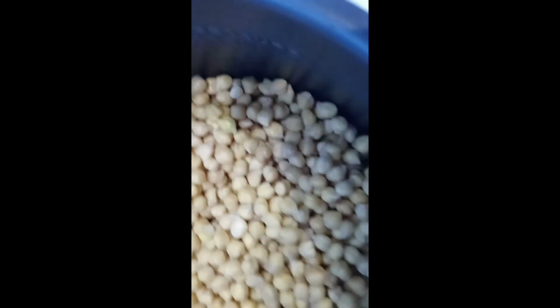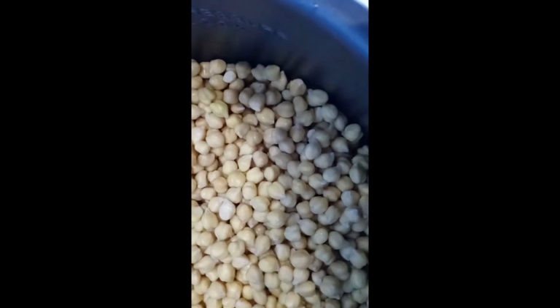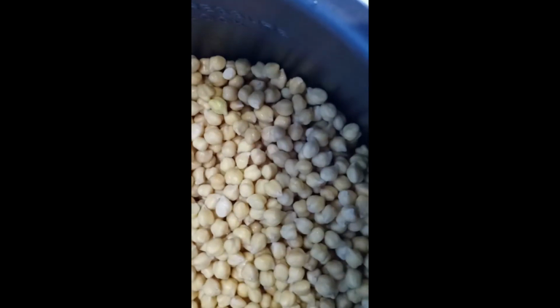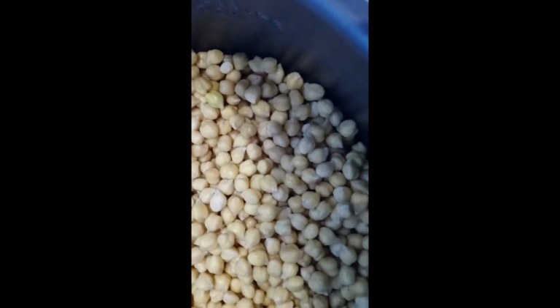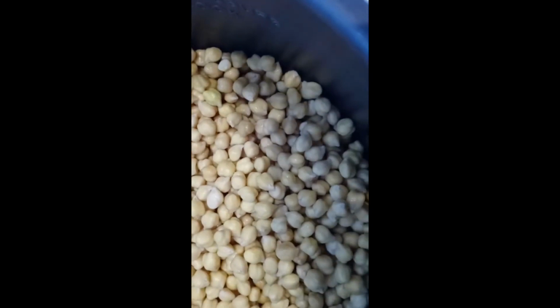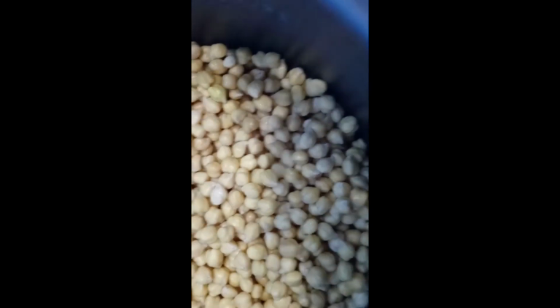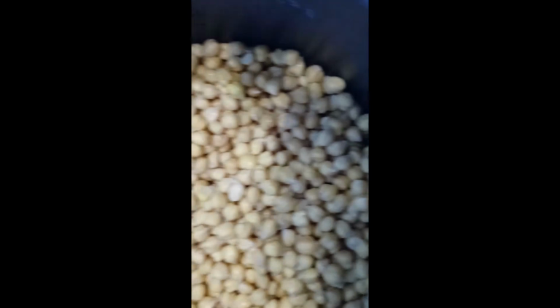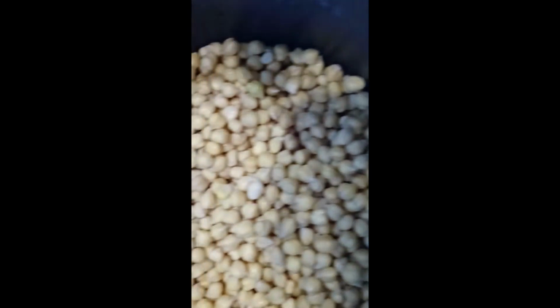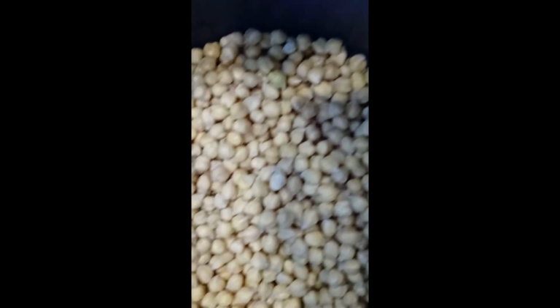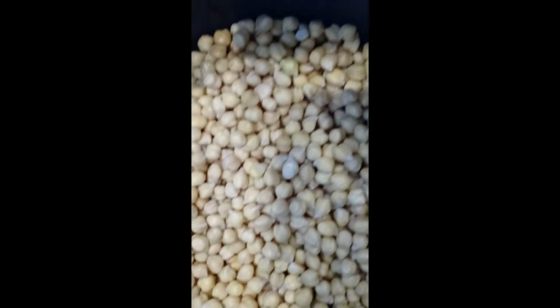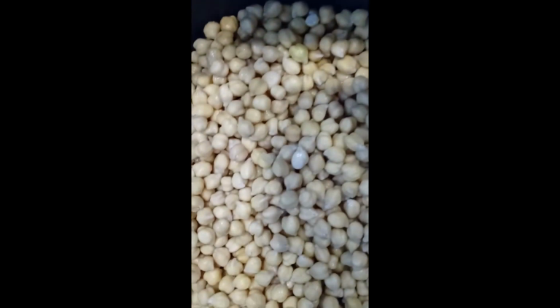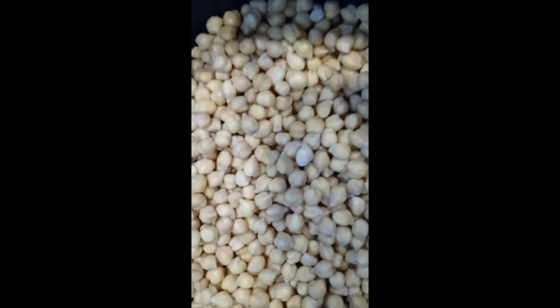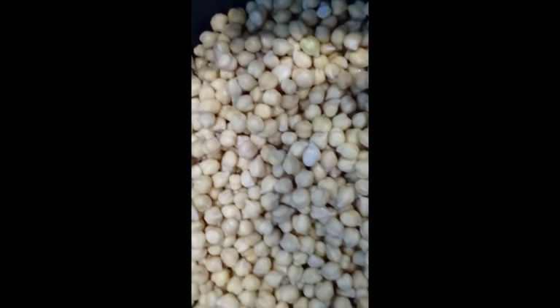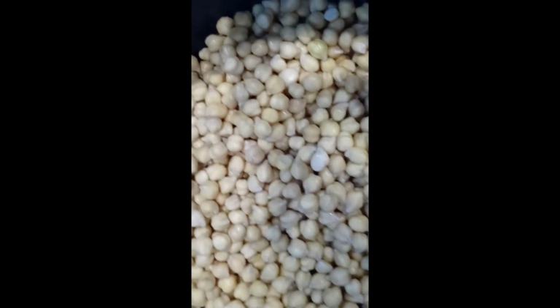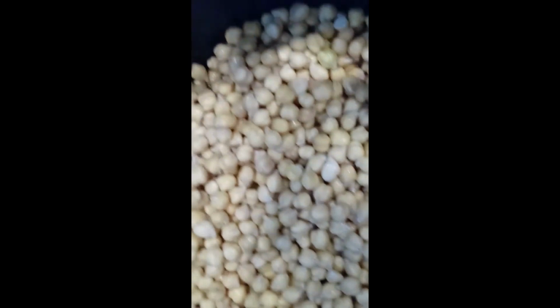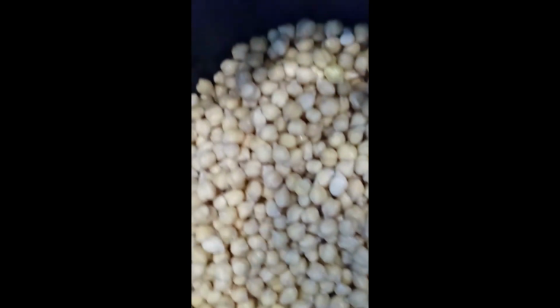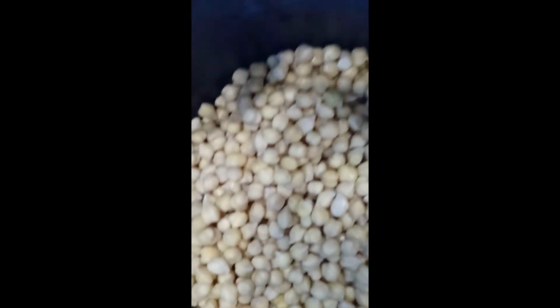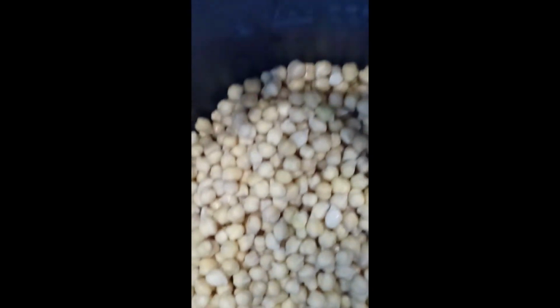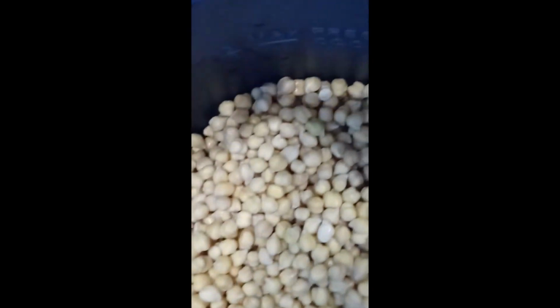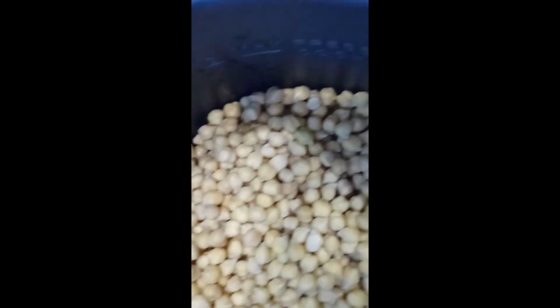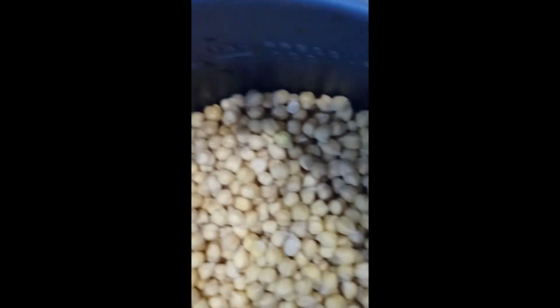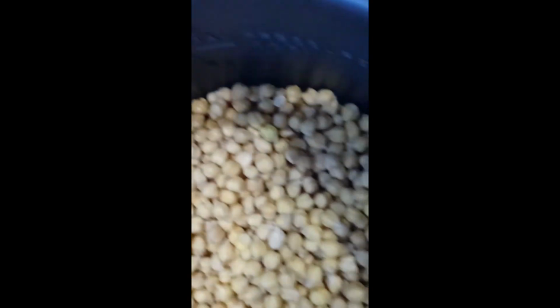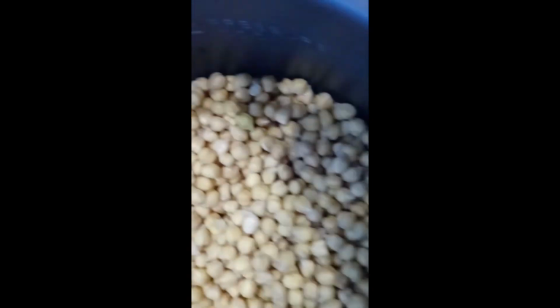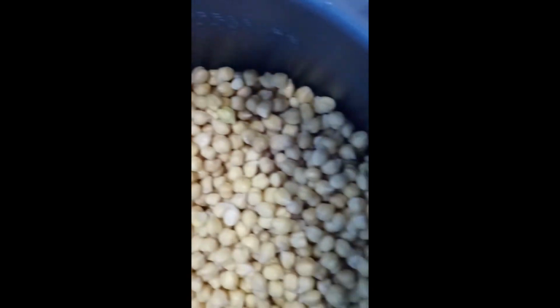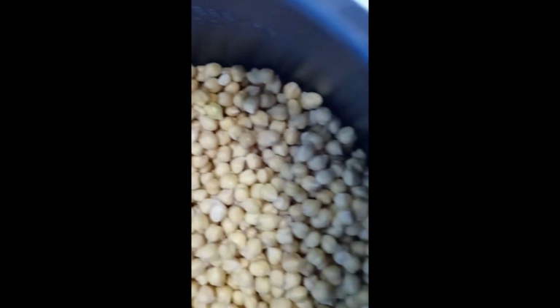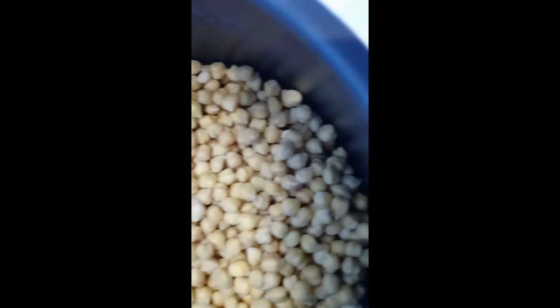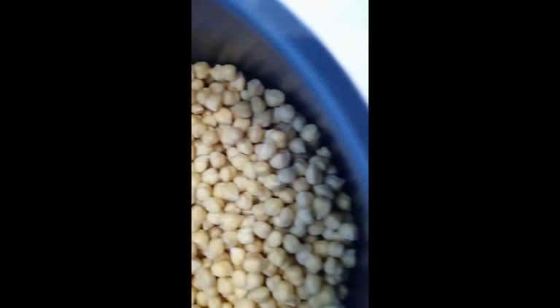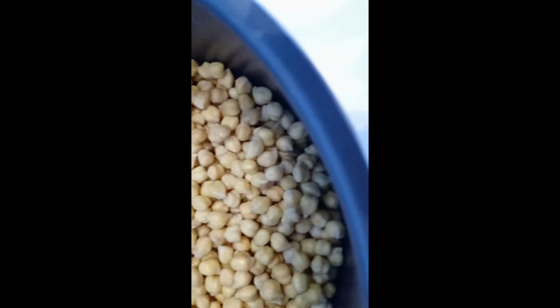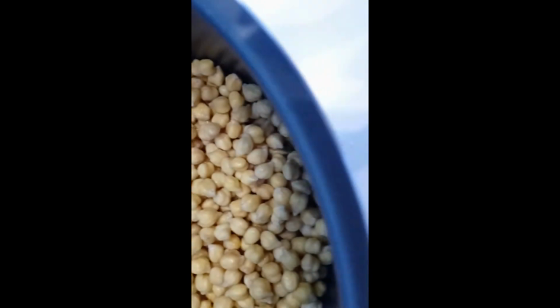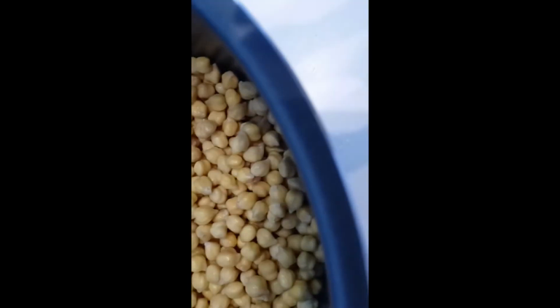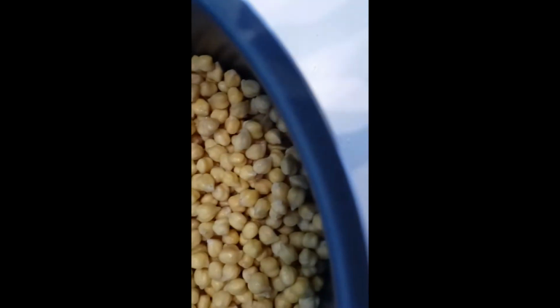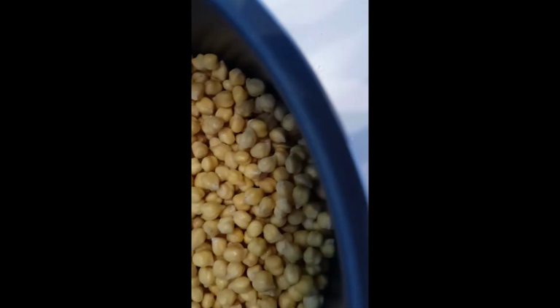This is it right here — the chickpeas. I put them in the pressure cooker pot.